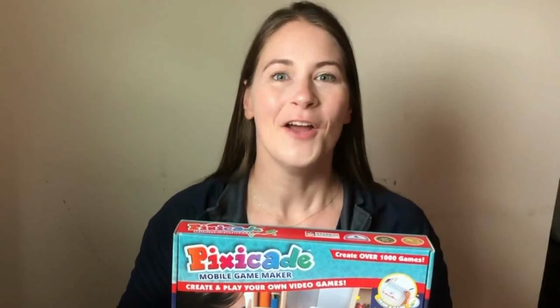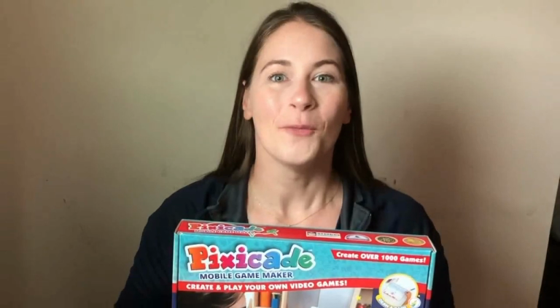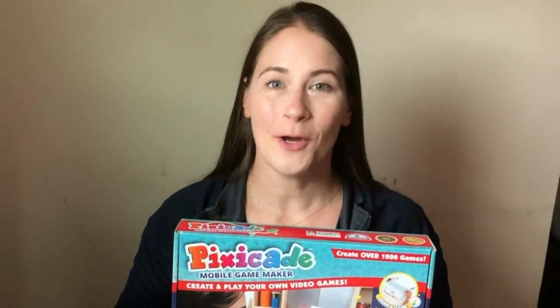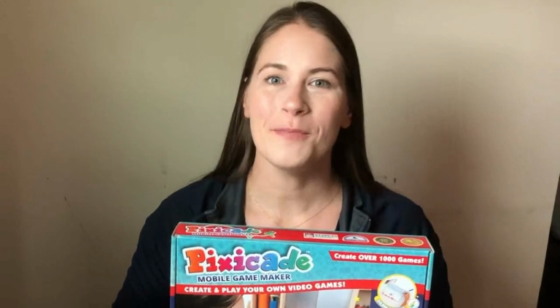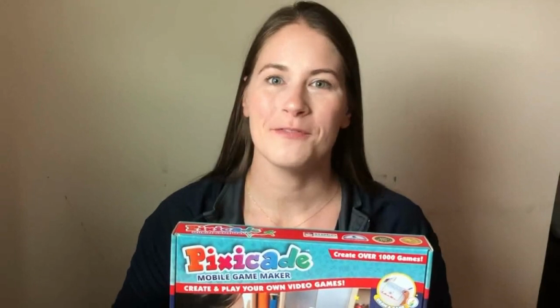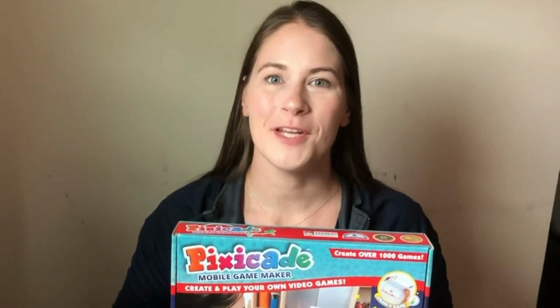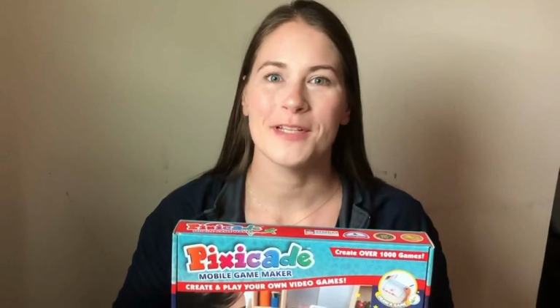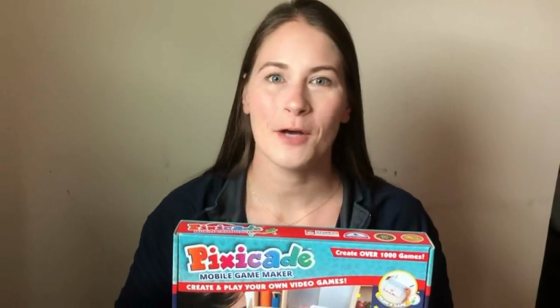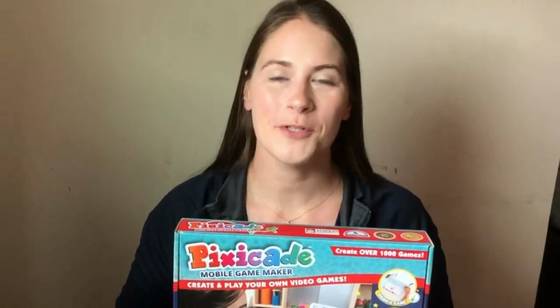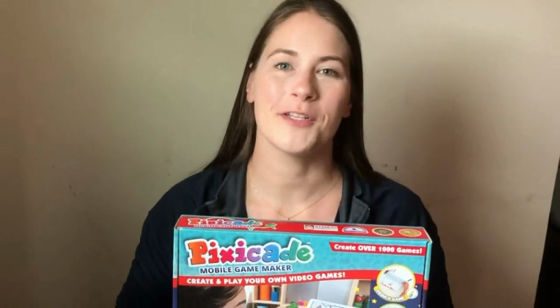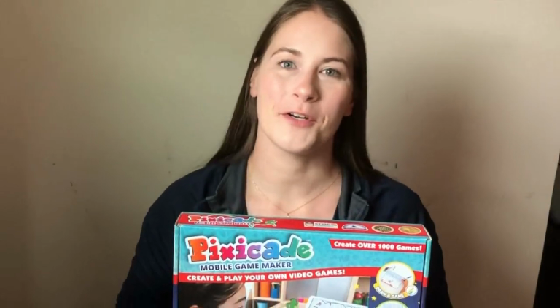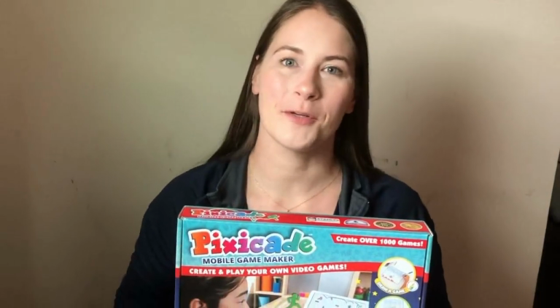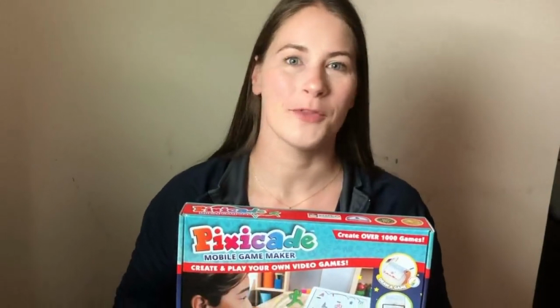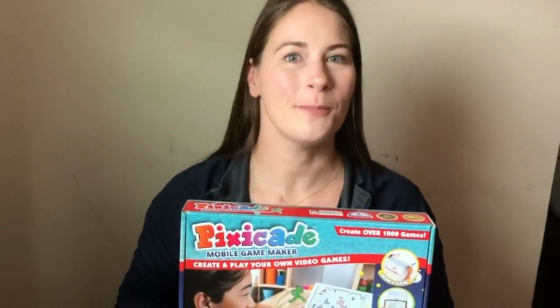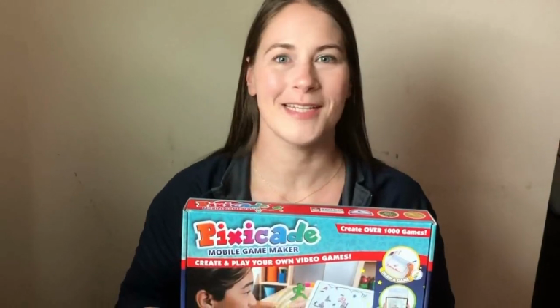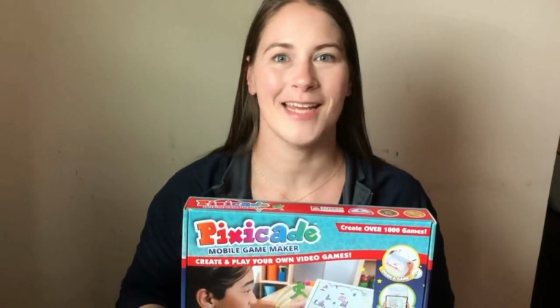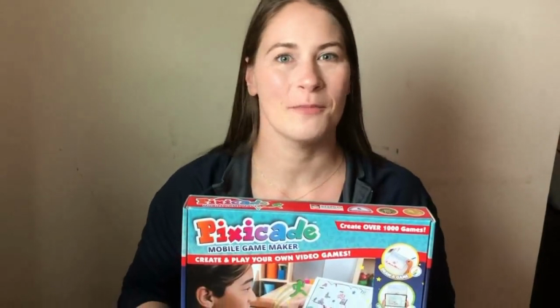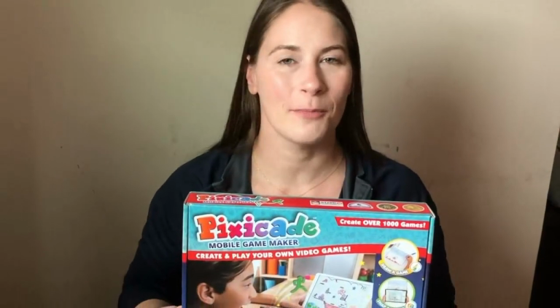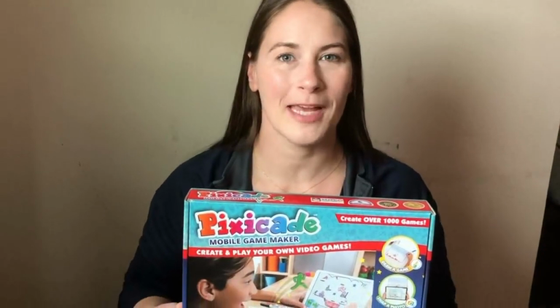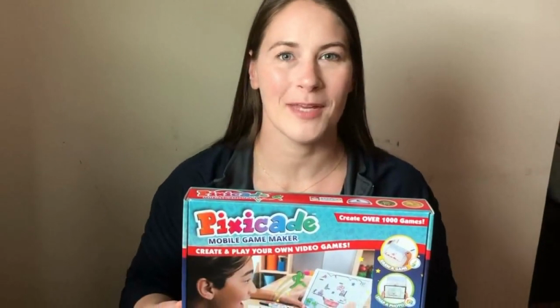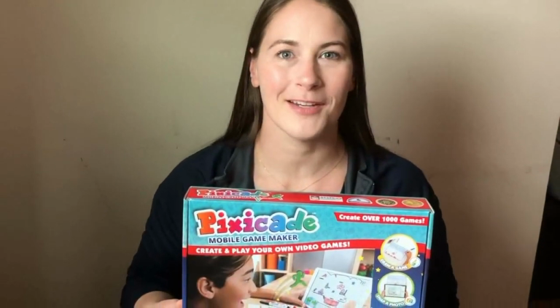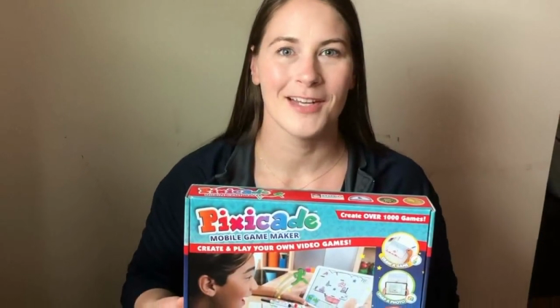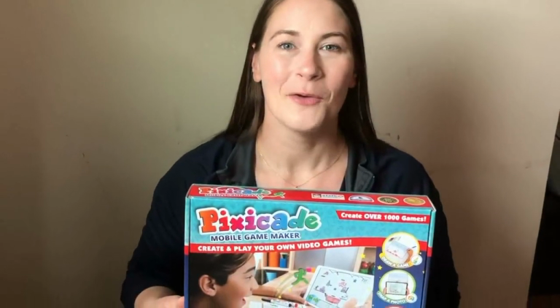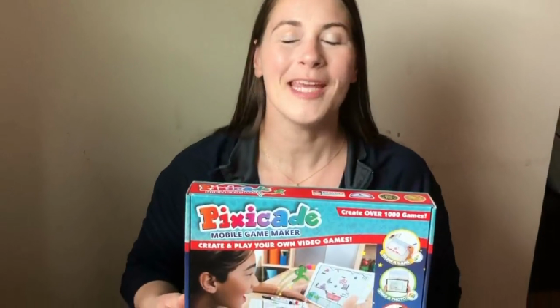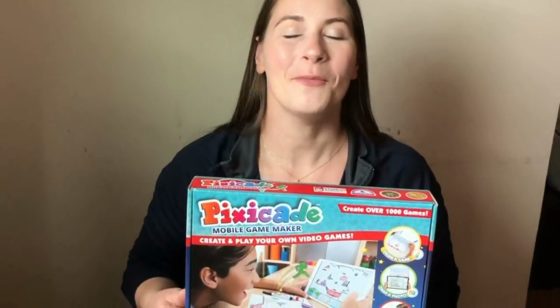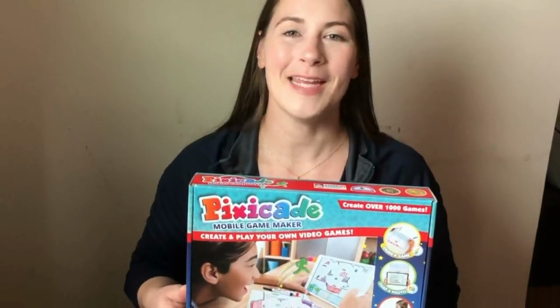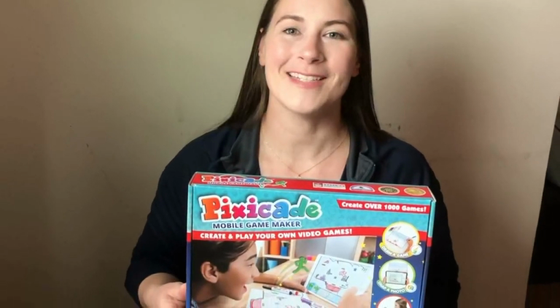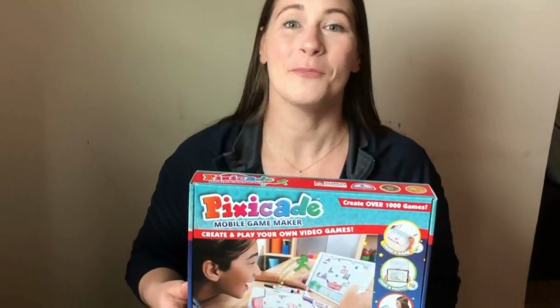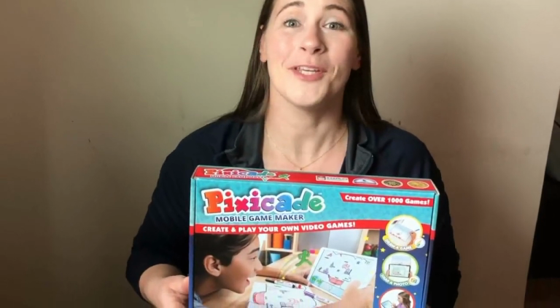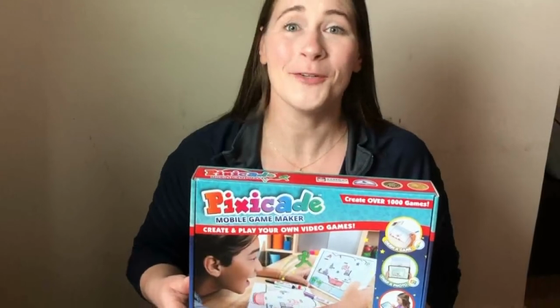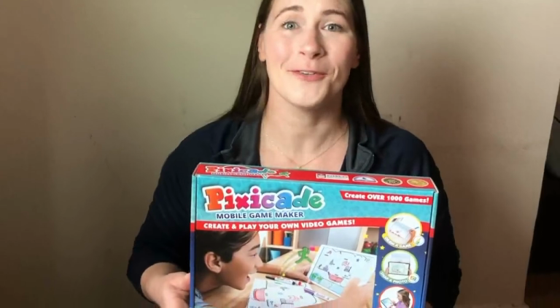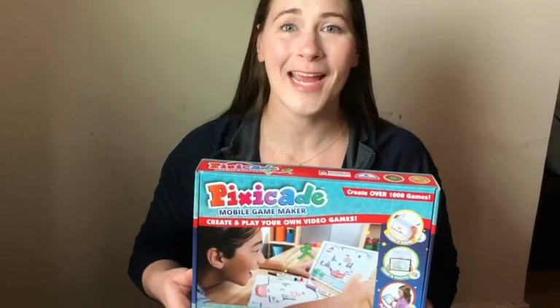We hope this video has helped you get started with your Pixicade mobile game maker. We can't wait to see what you create!